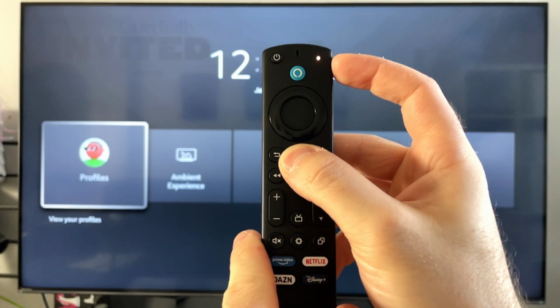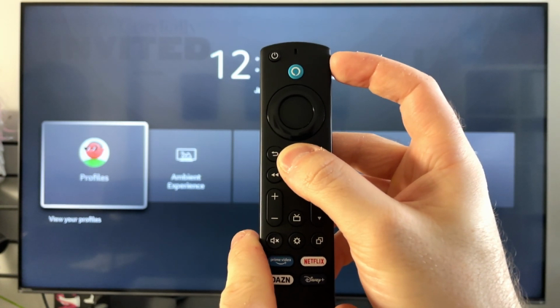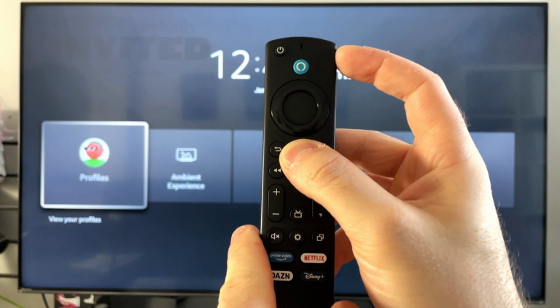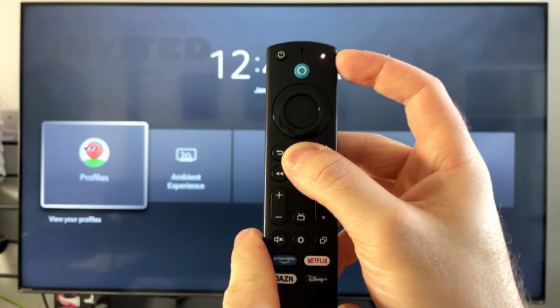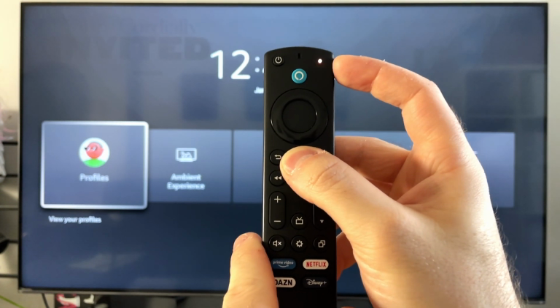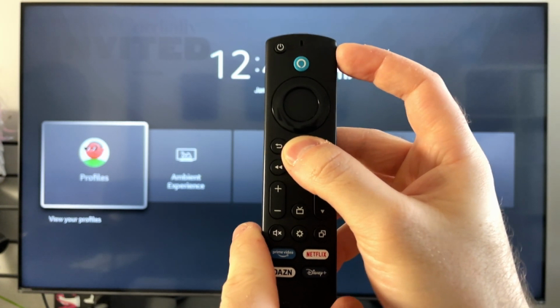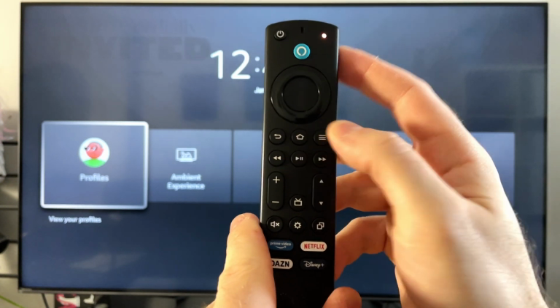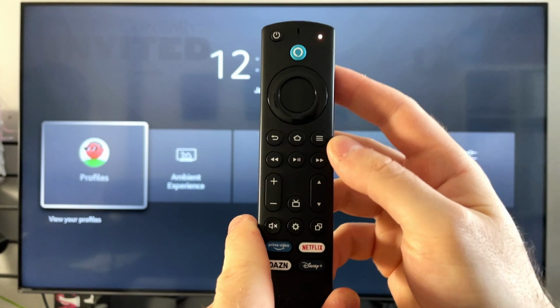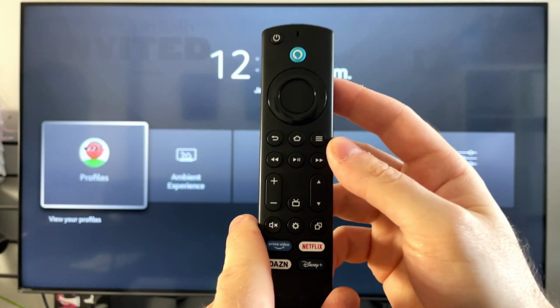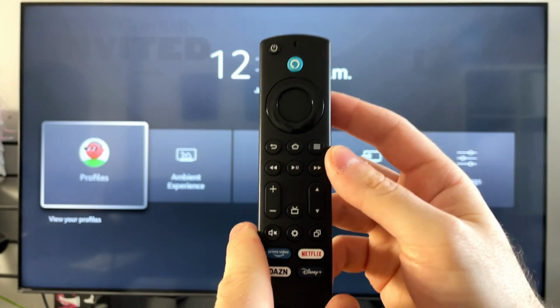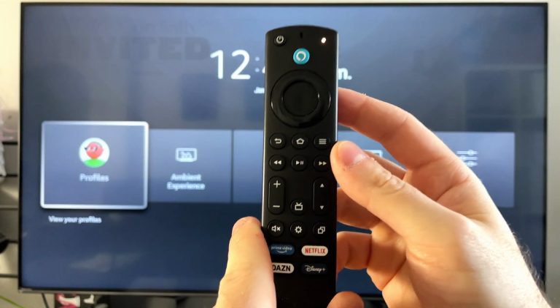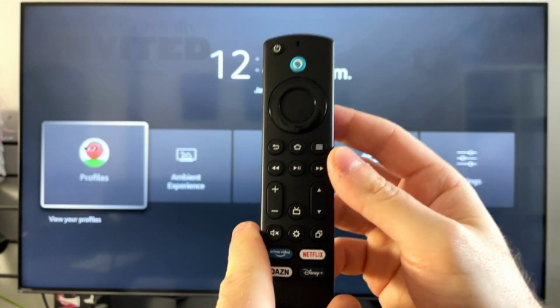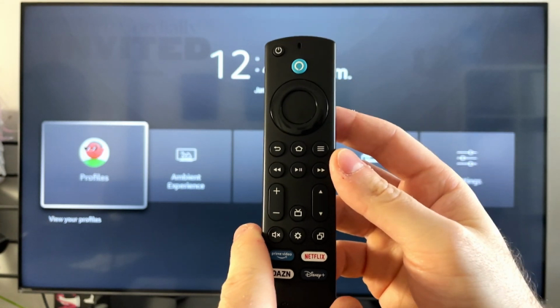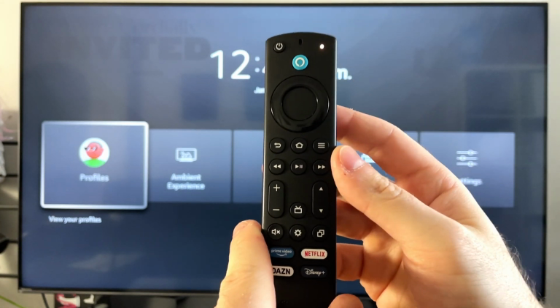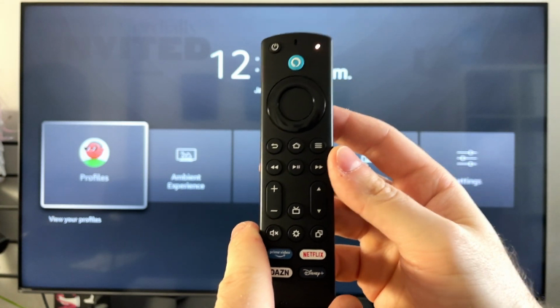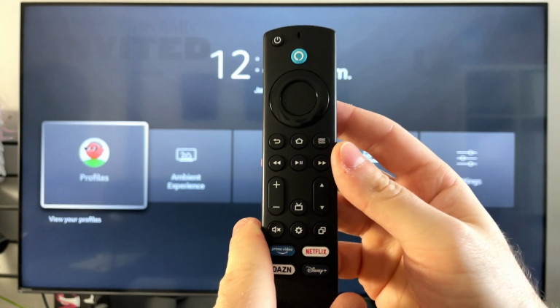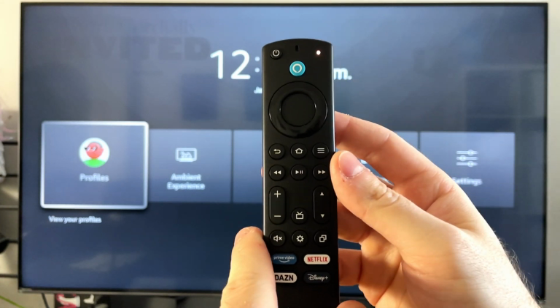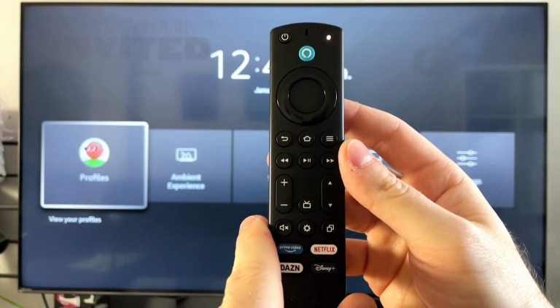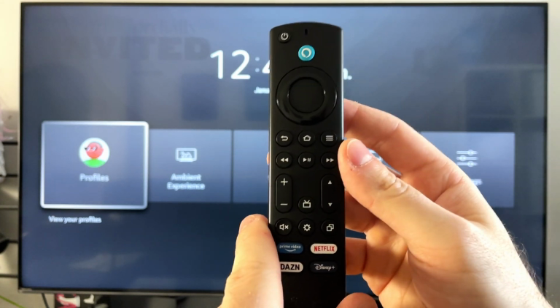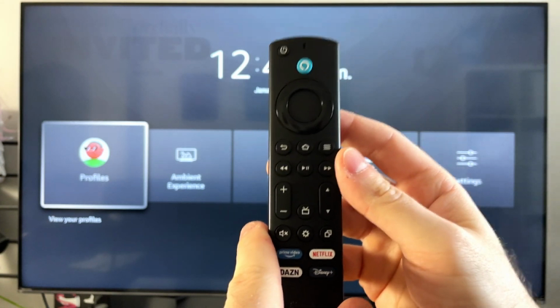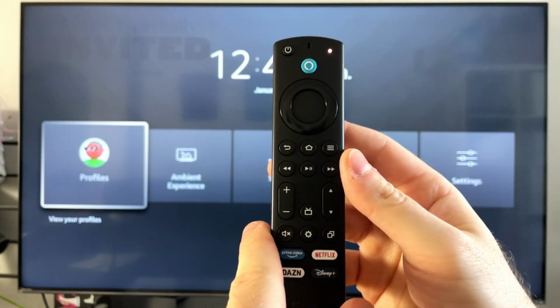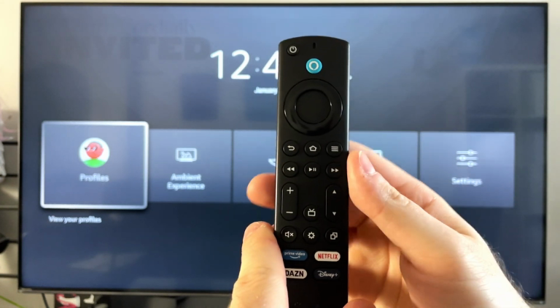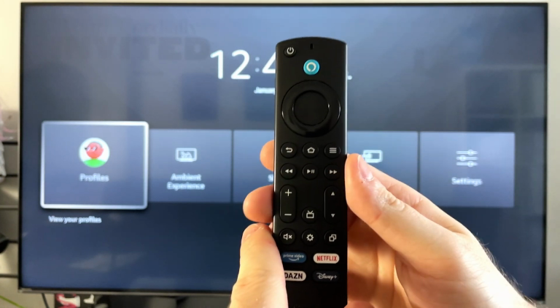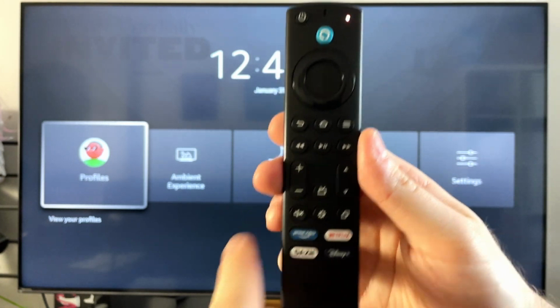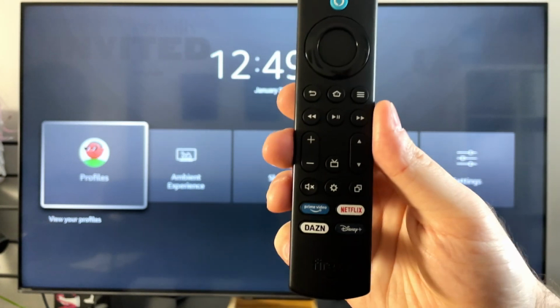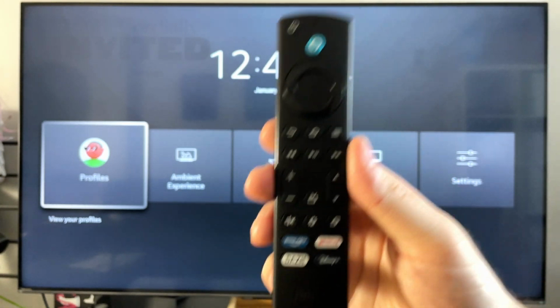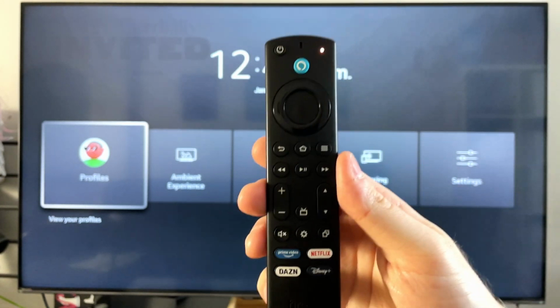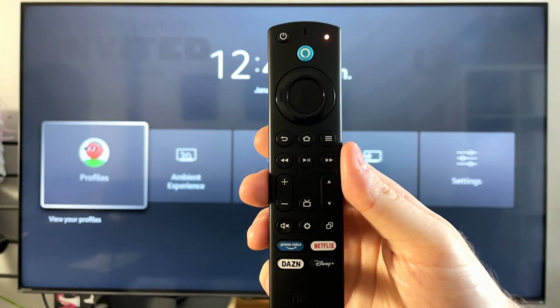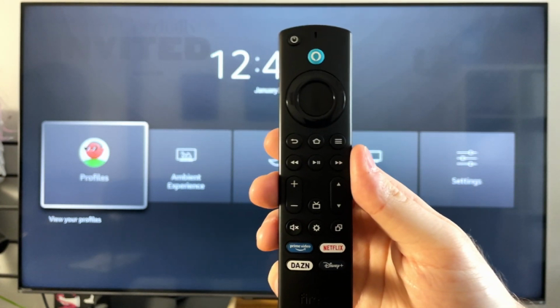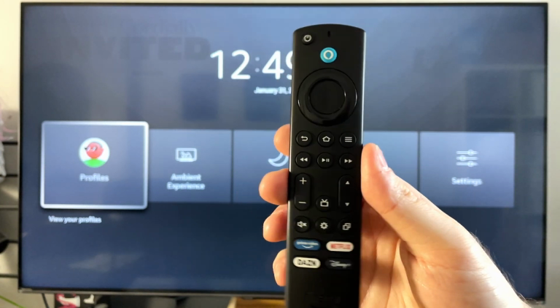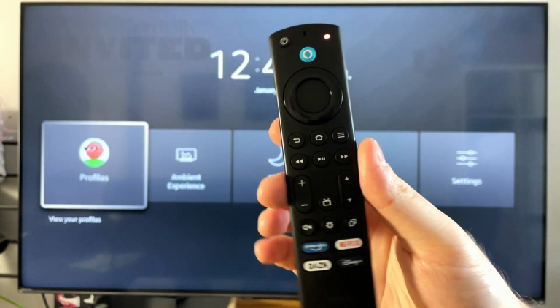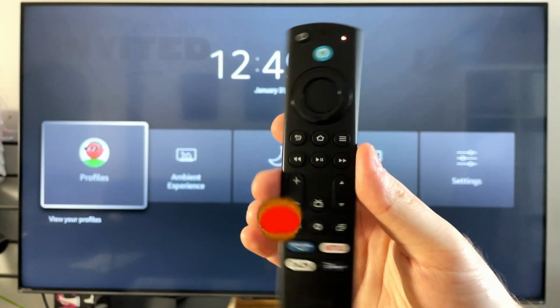Now mine's yellow since mine's already connected — yours should be blue, indicating it's paired to your Fire TV Stick.